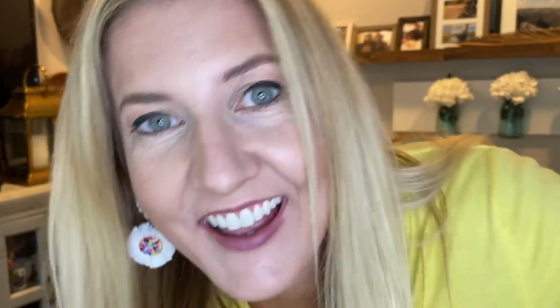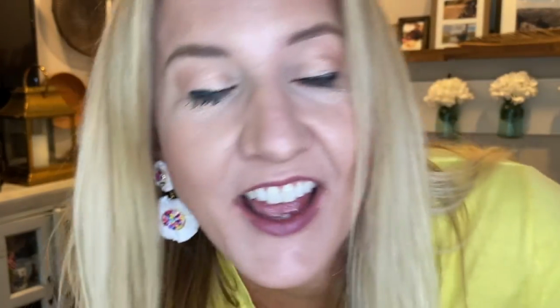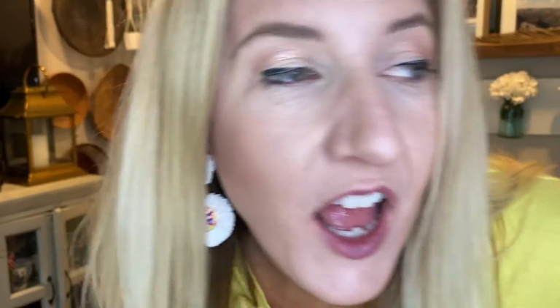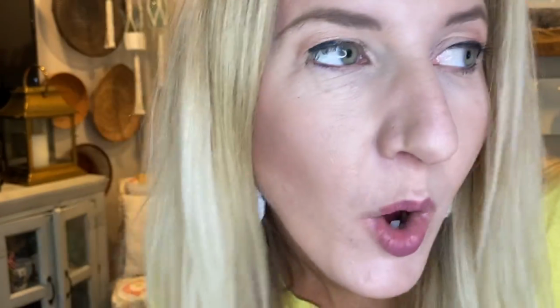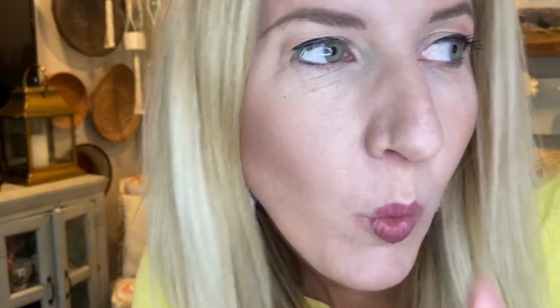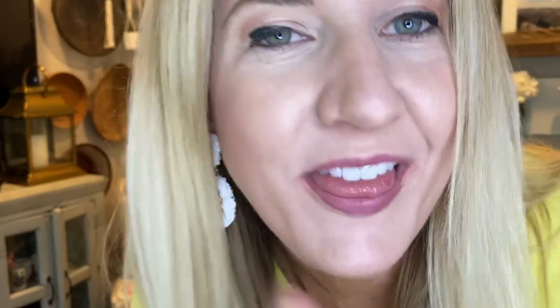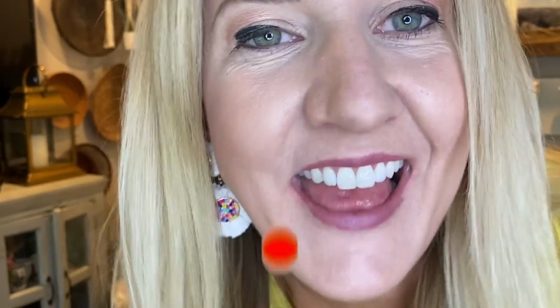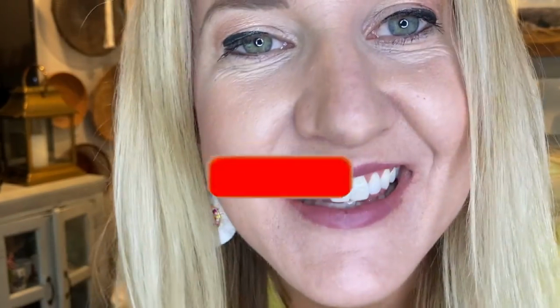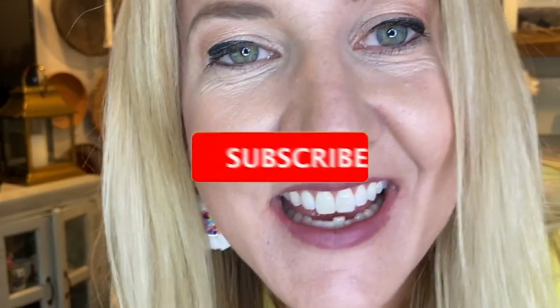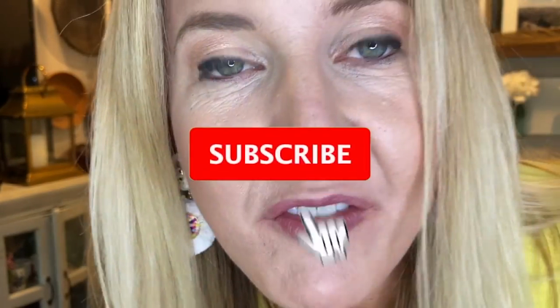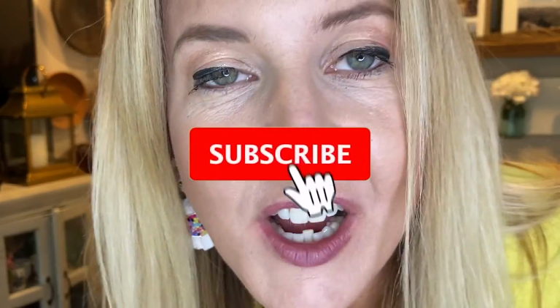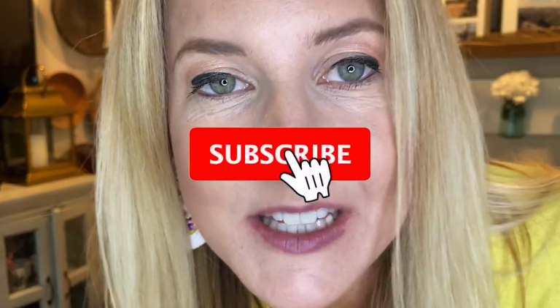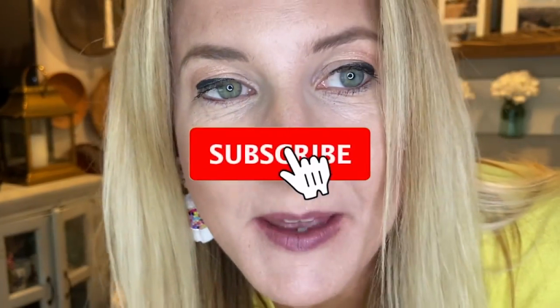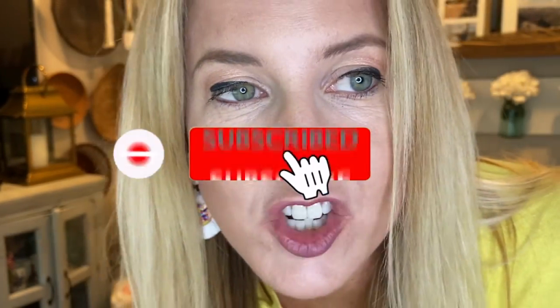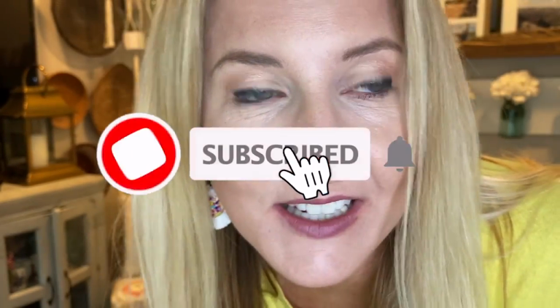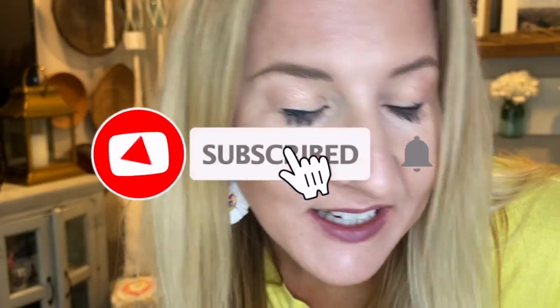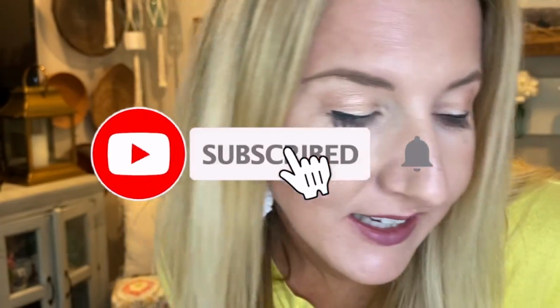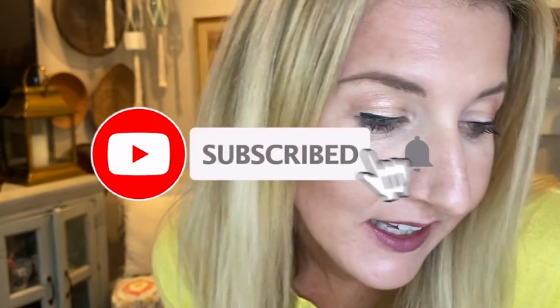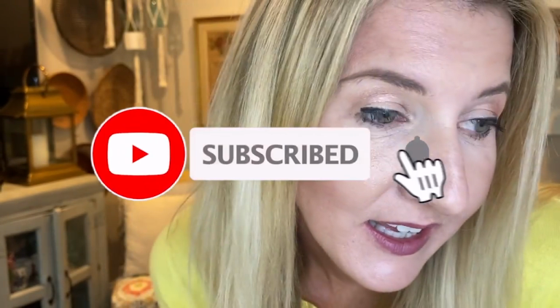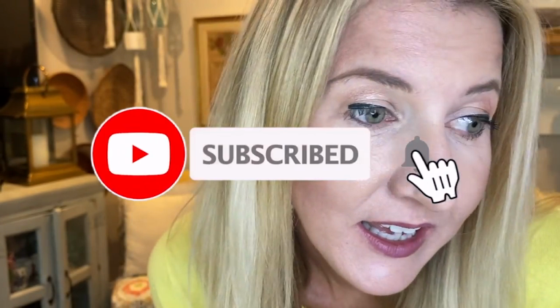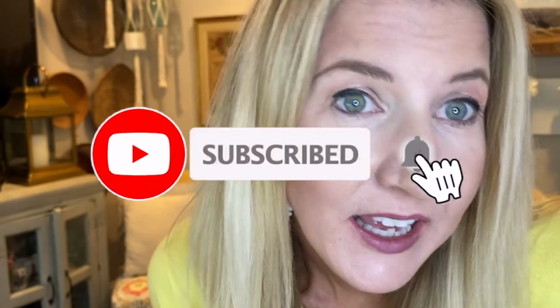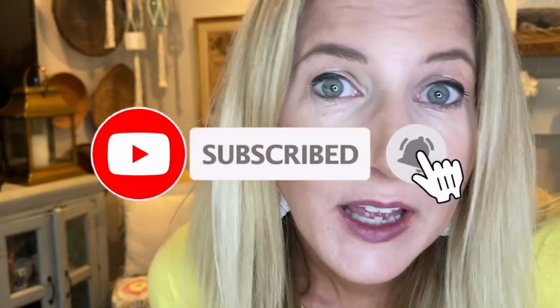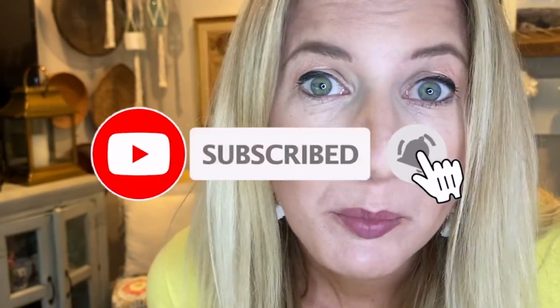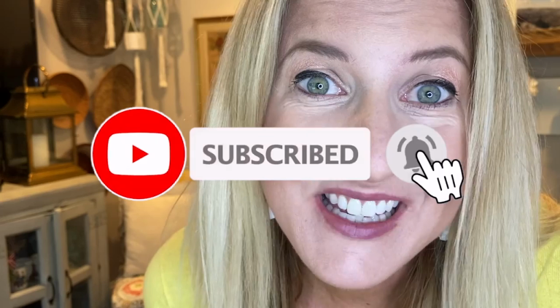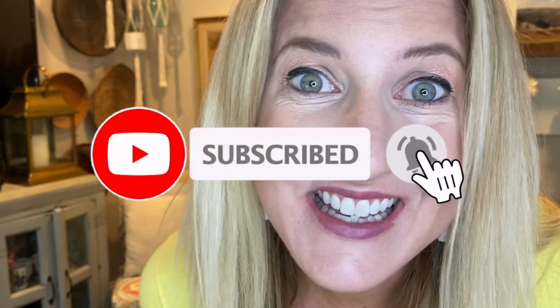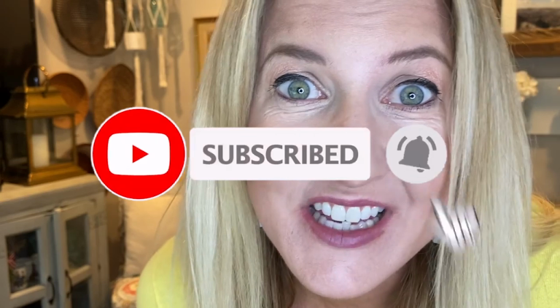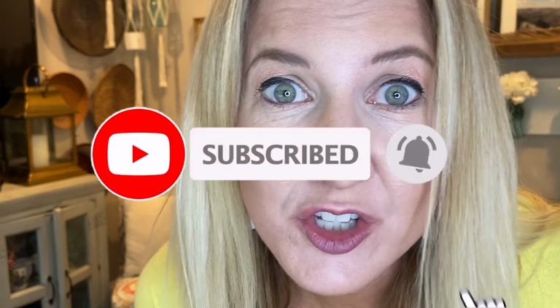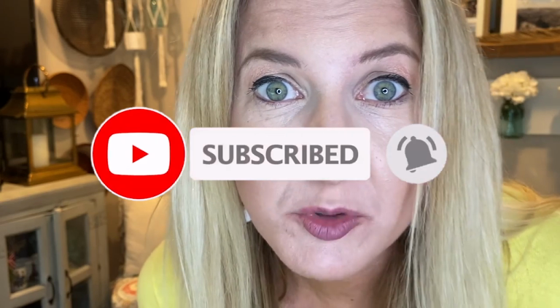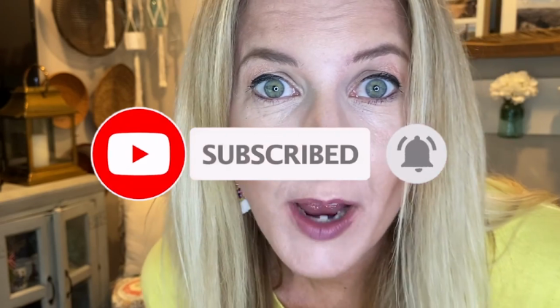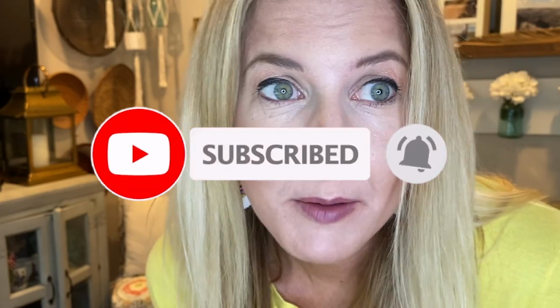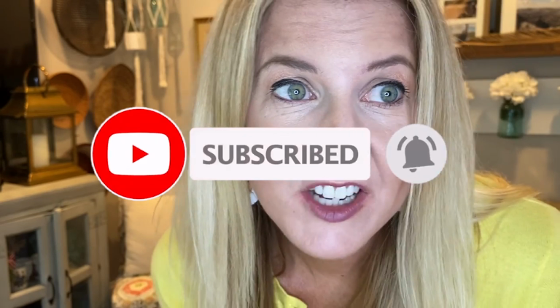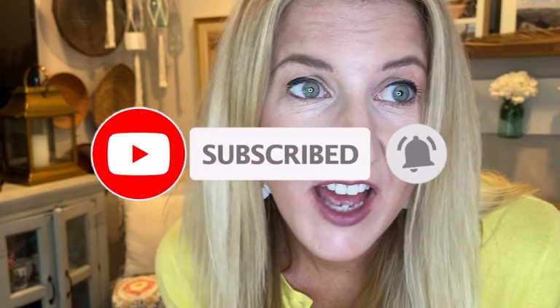One last thing I forgot to mention — please consider subscribing to my channel.